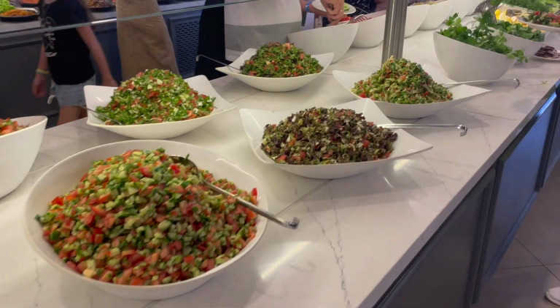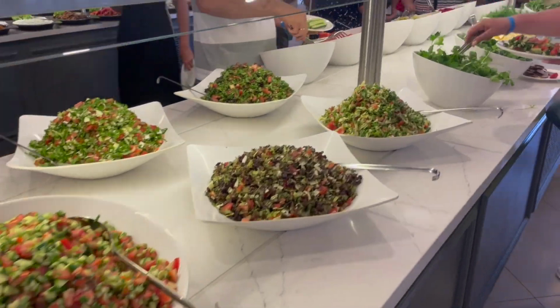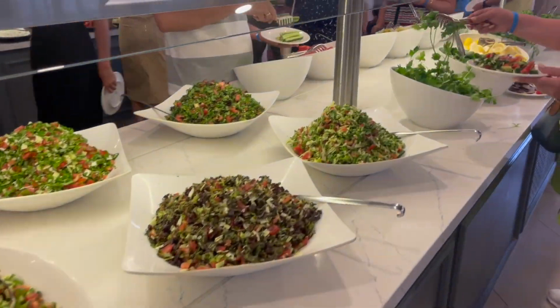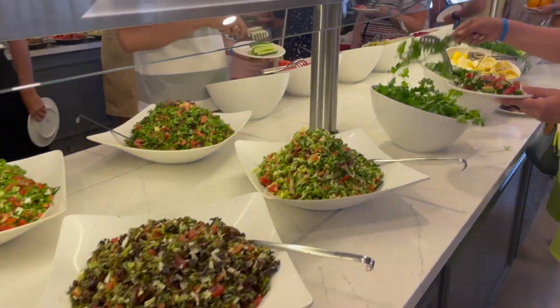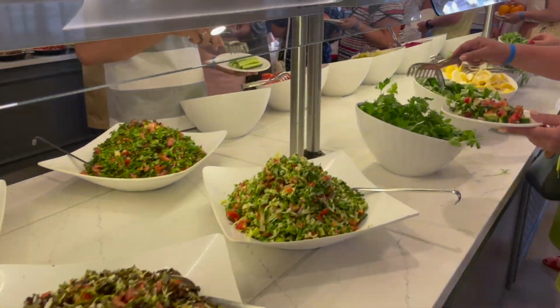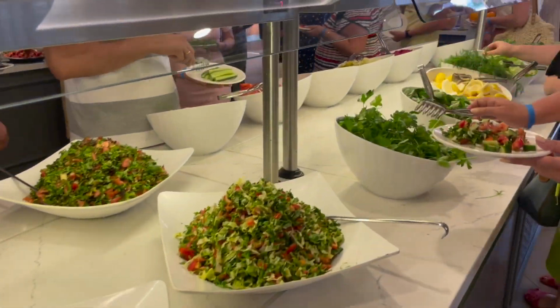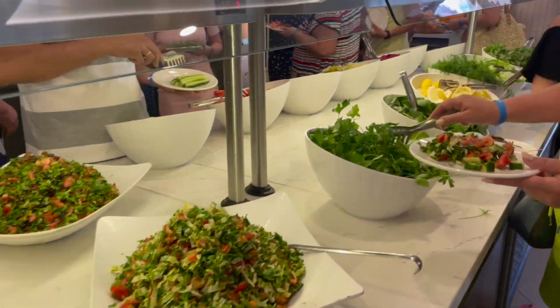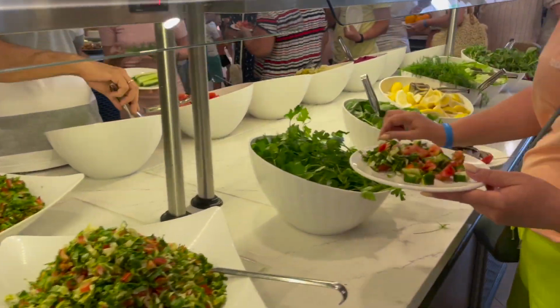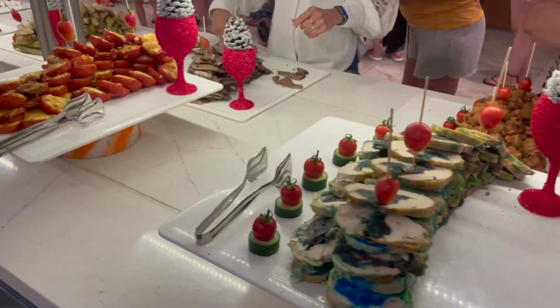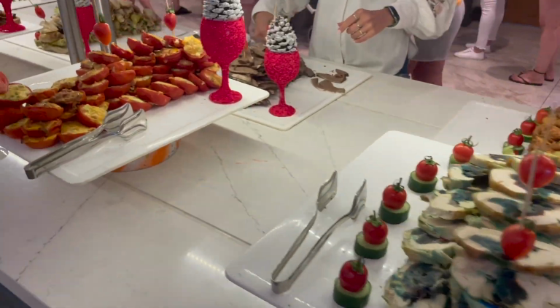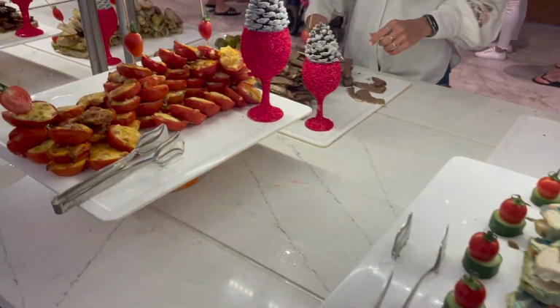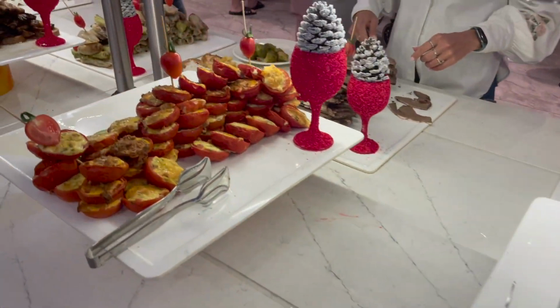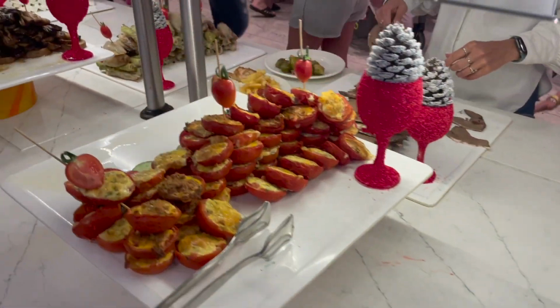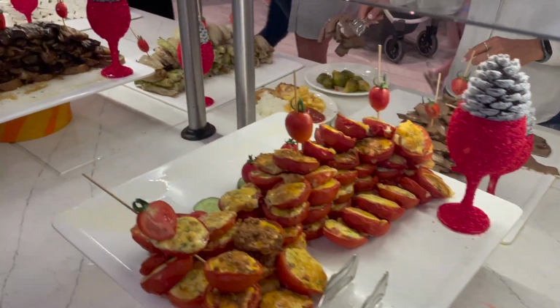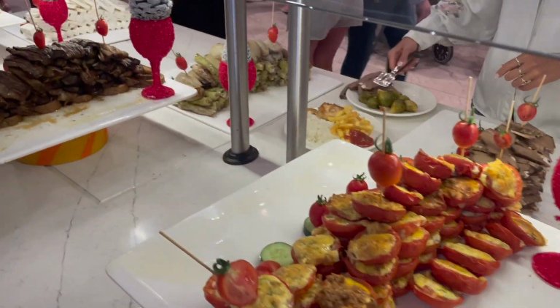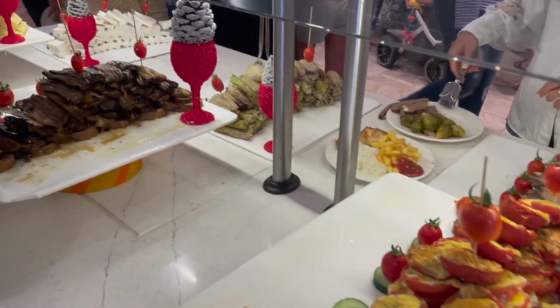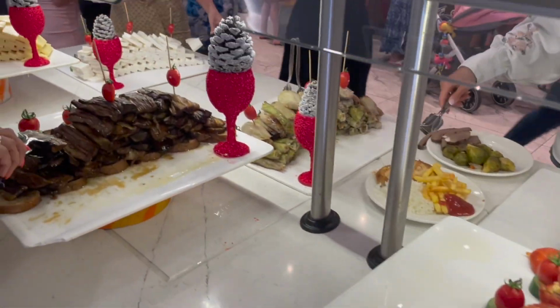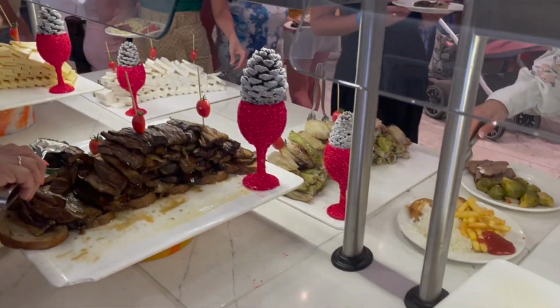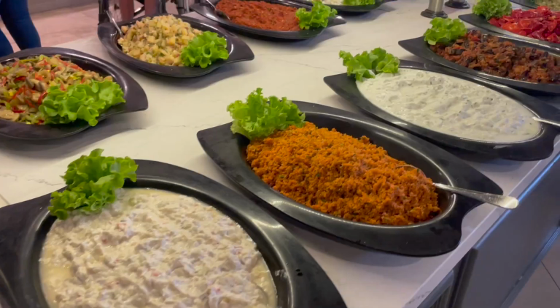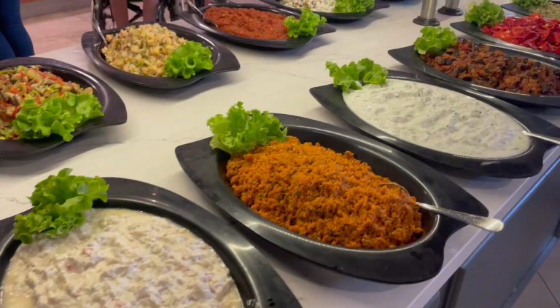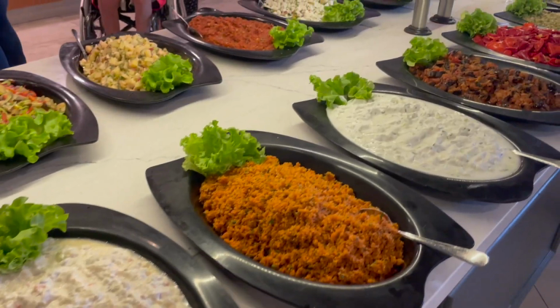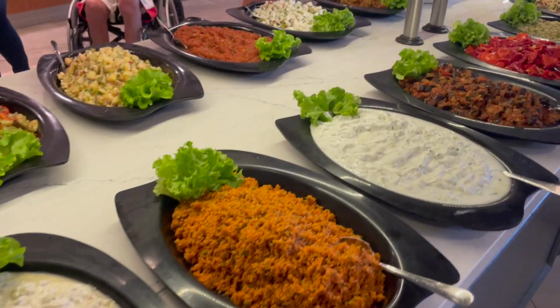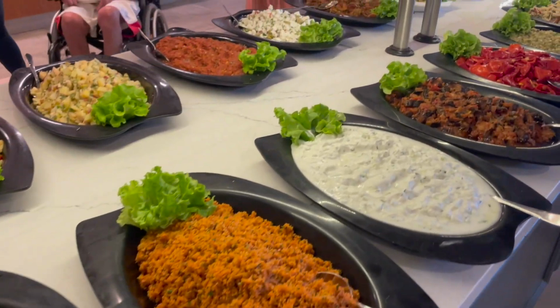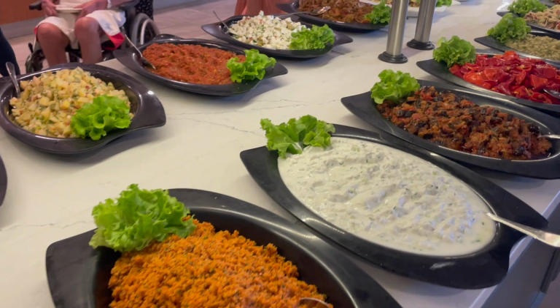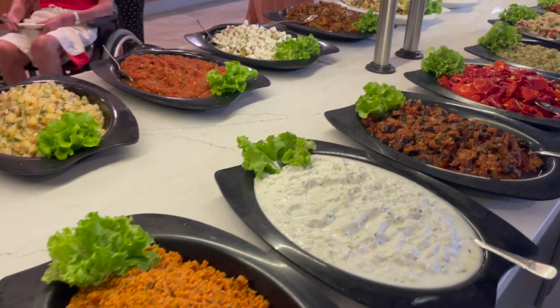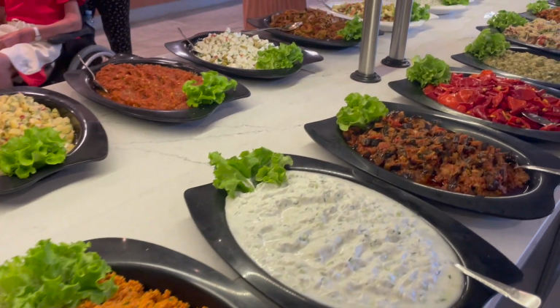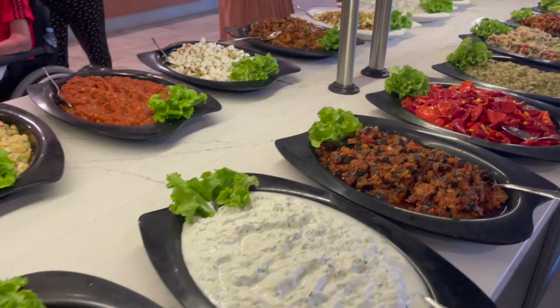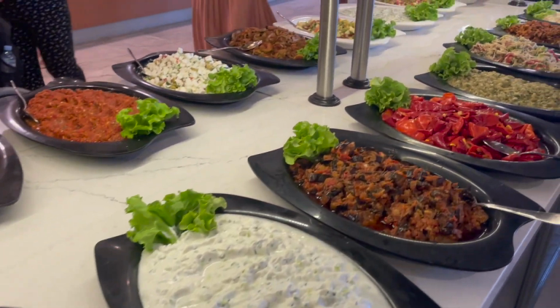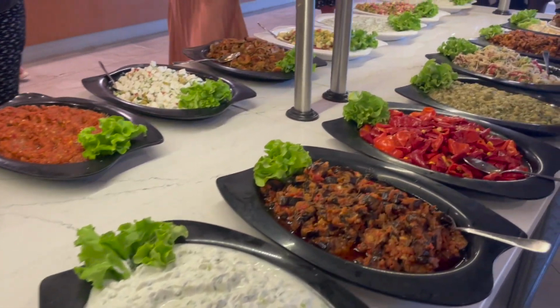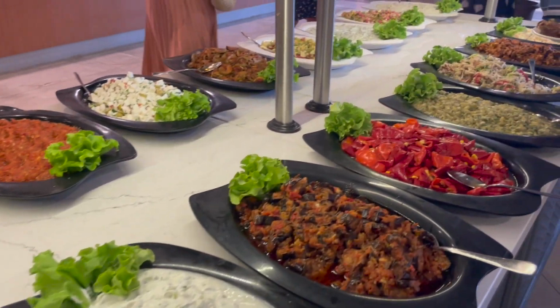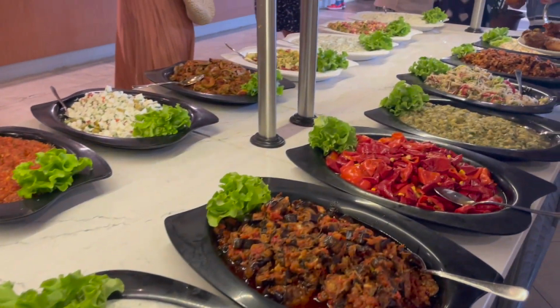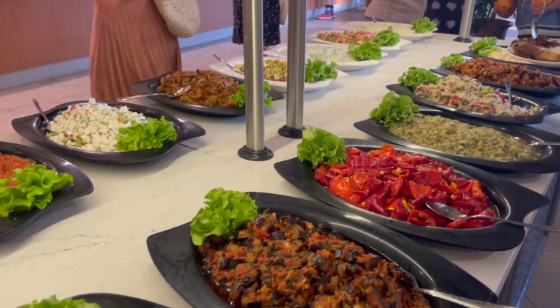Dinner offers various salads, pizzas, meat dishes, mushrooms, spaghetti, corn, and french fries.